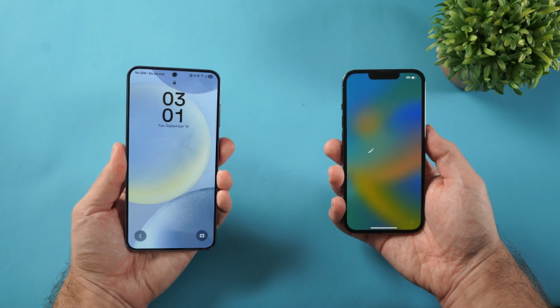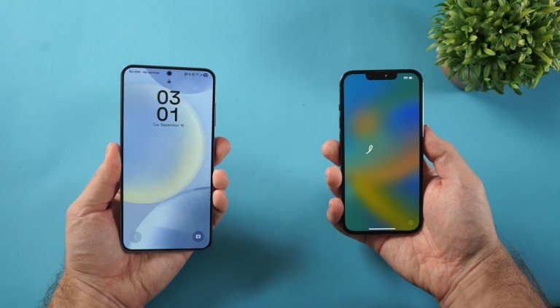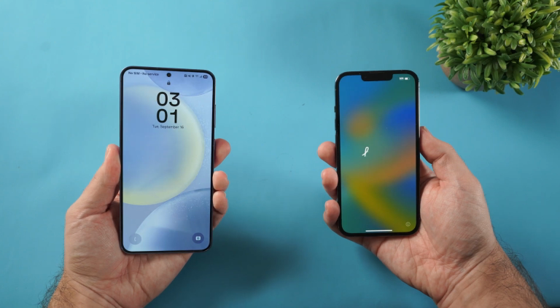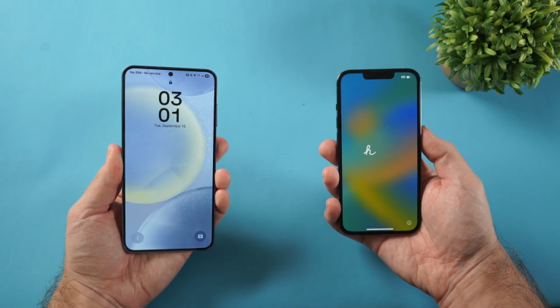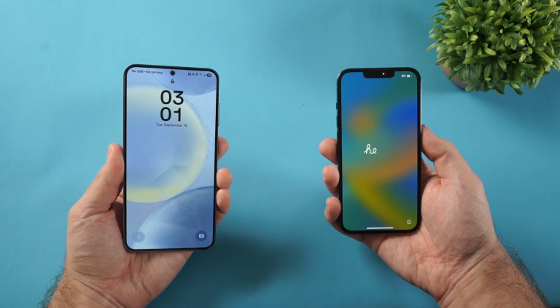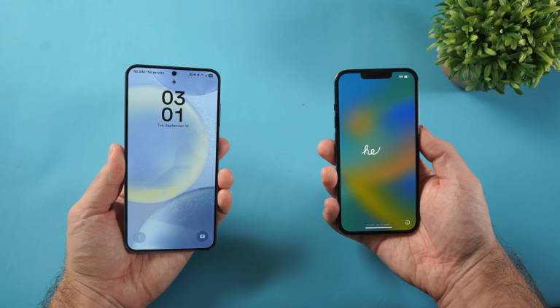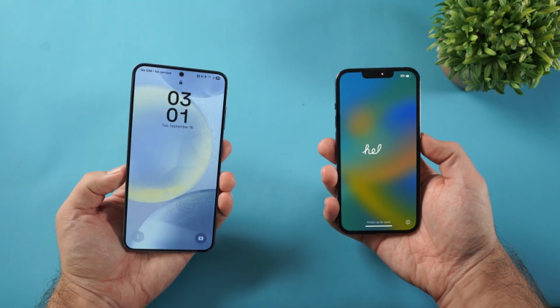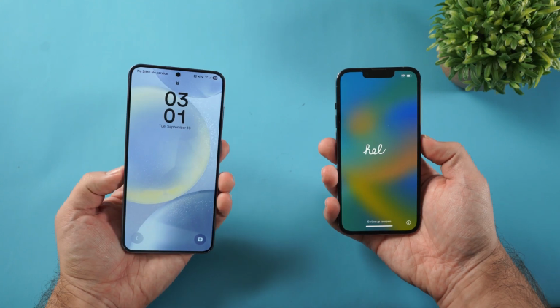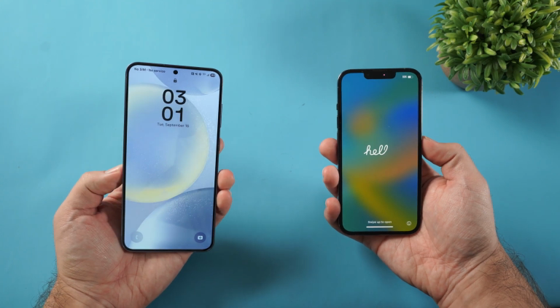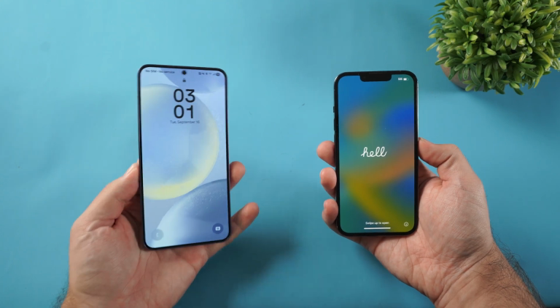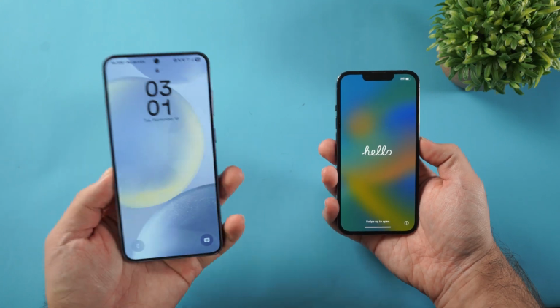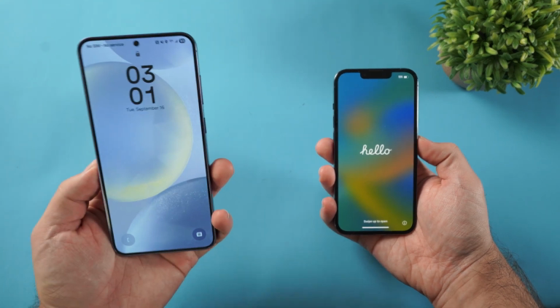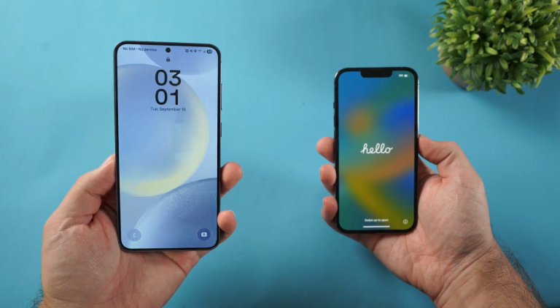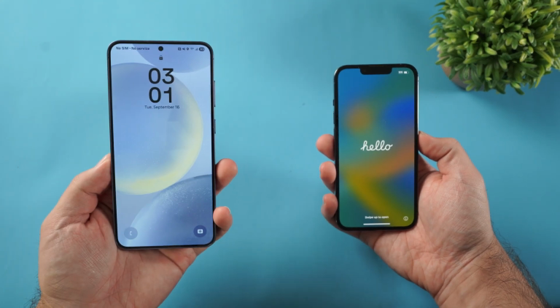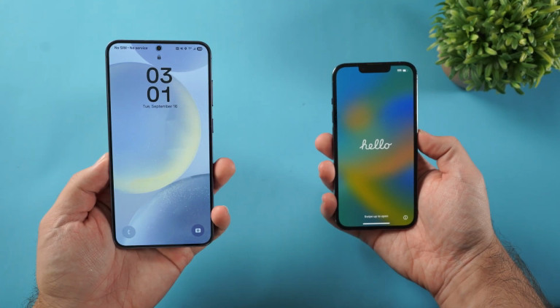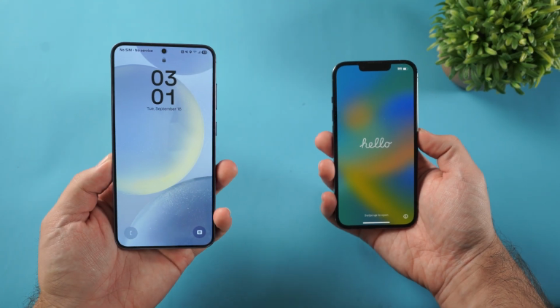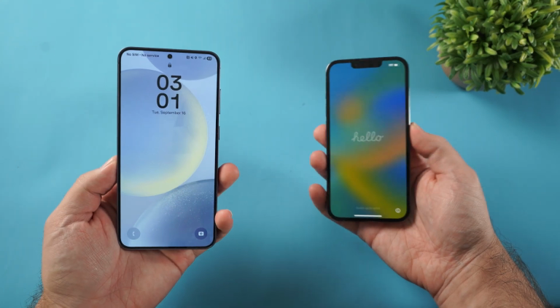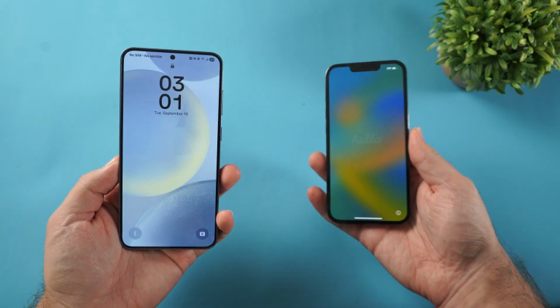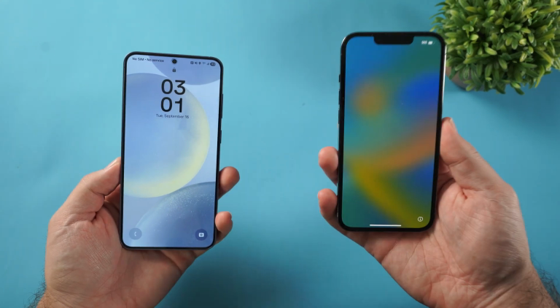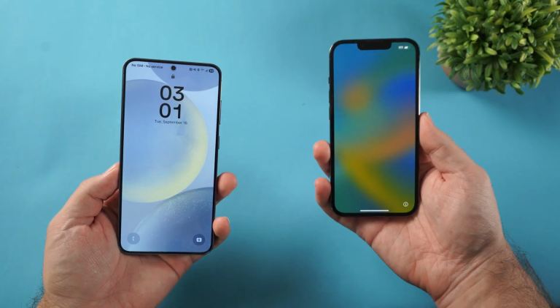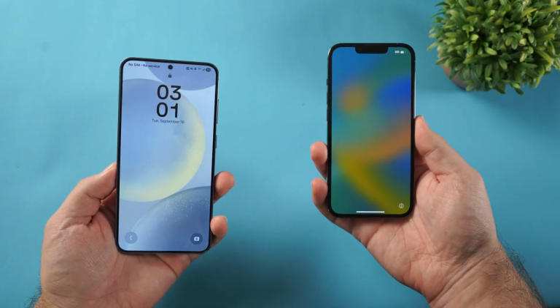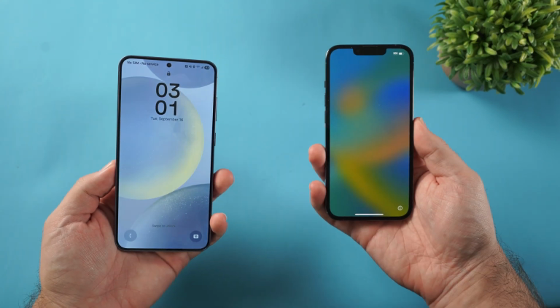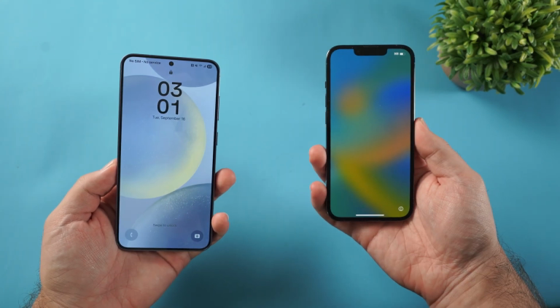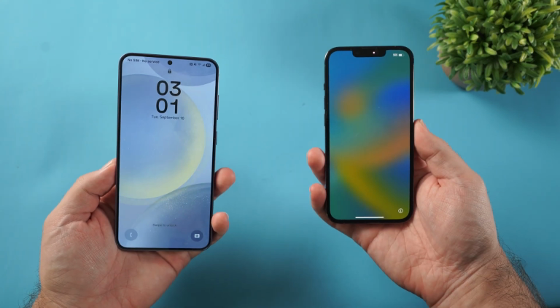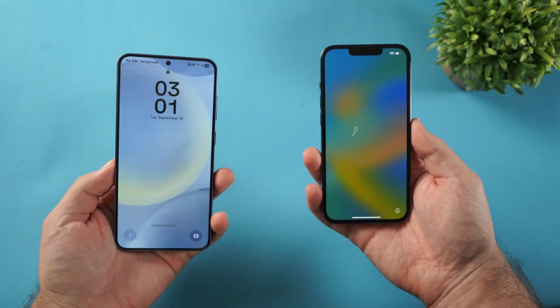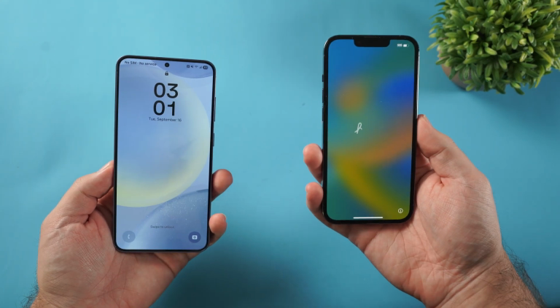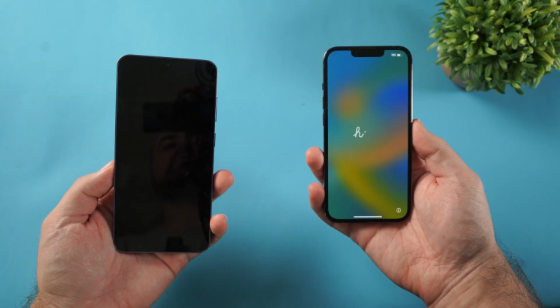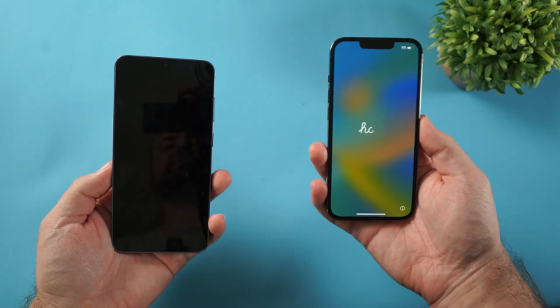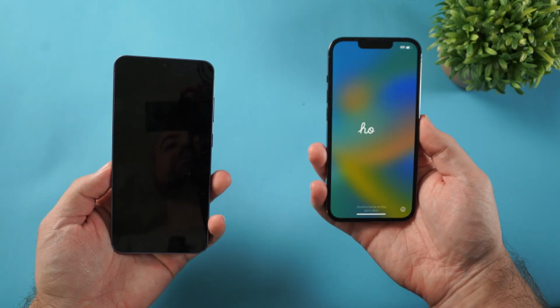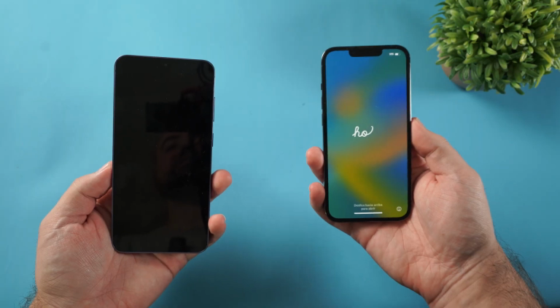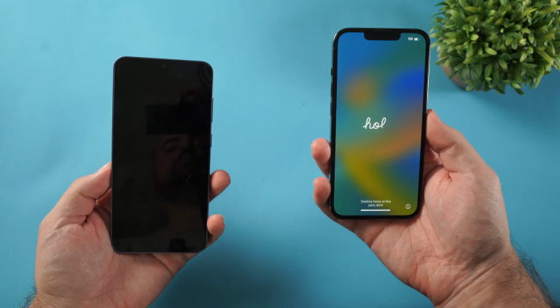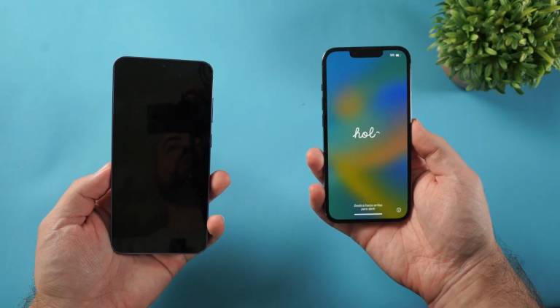I'm going to show you how to transfer everything from your Android phone over to your brand new iPhone 17 or 17 Pro.